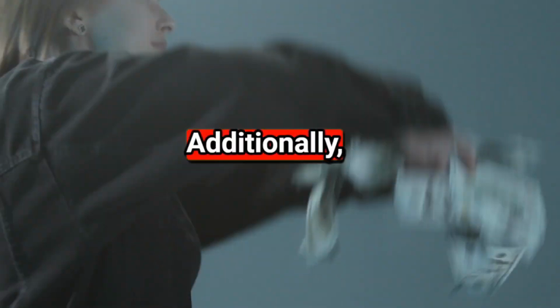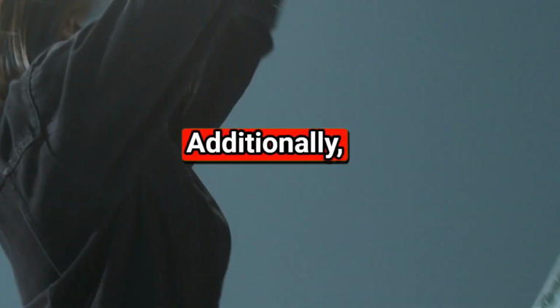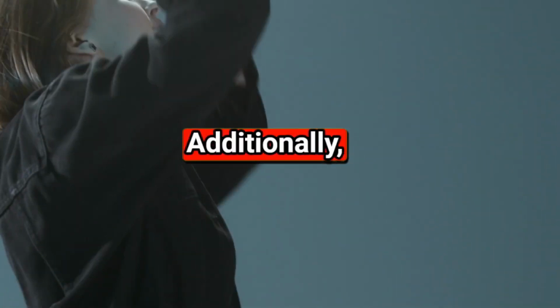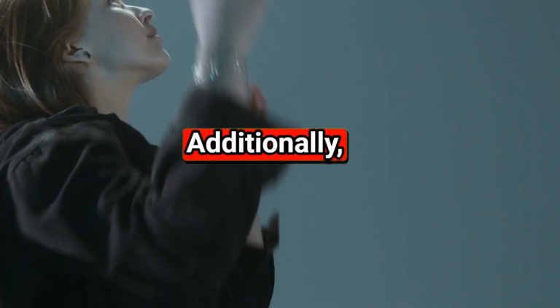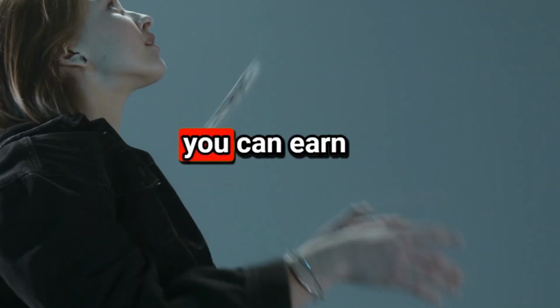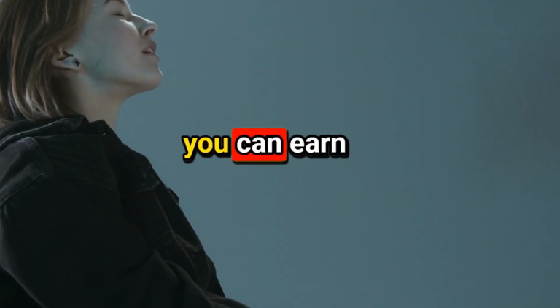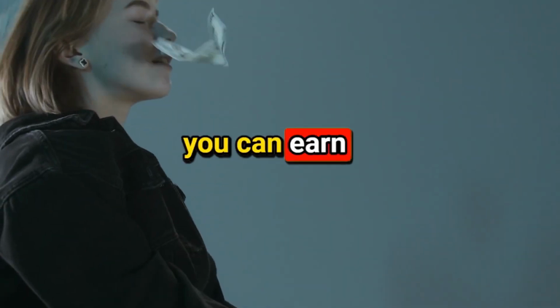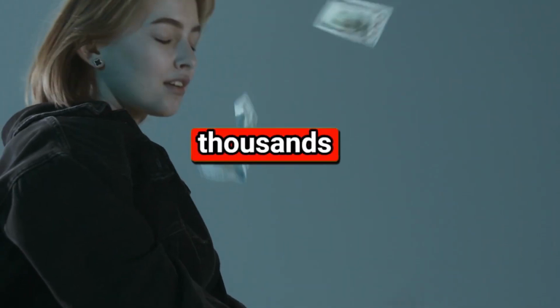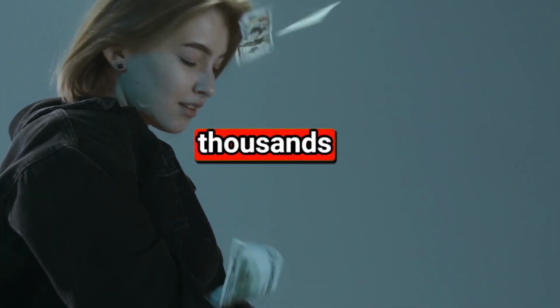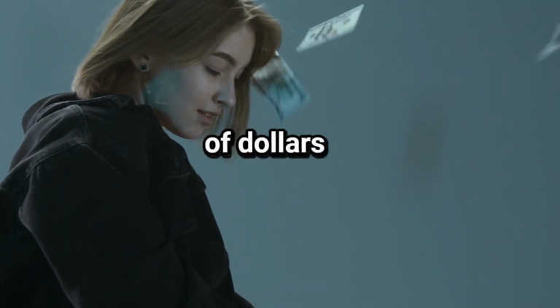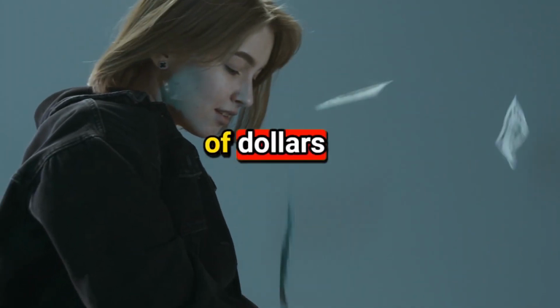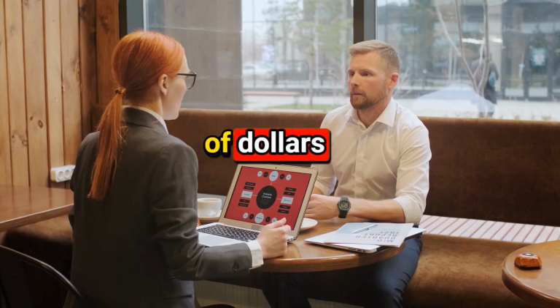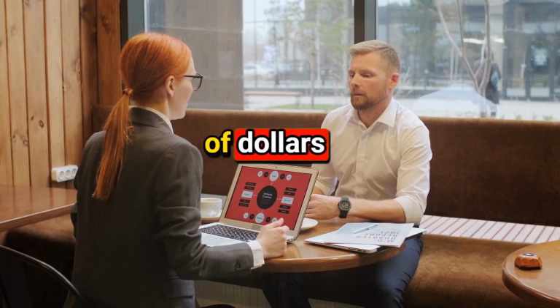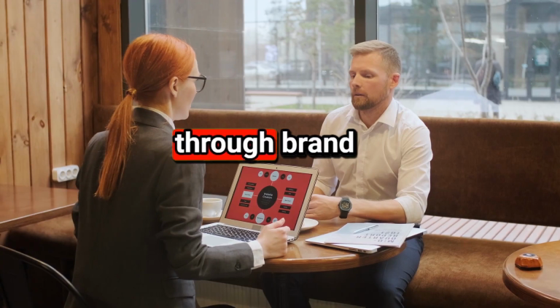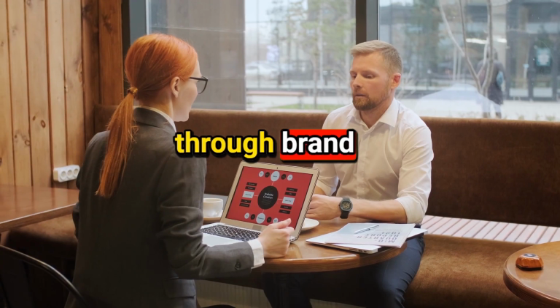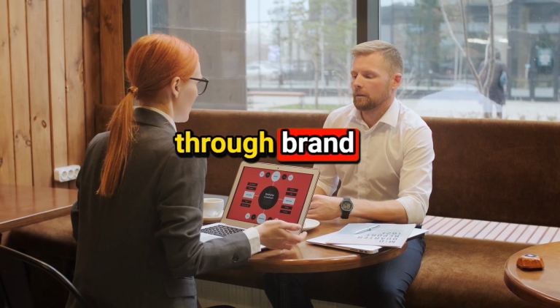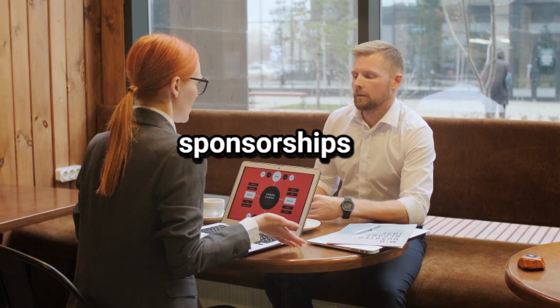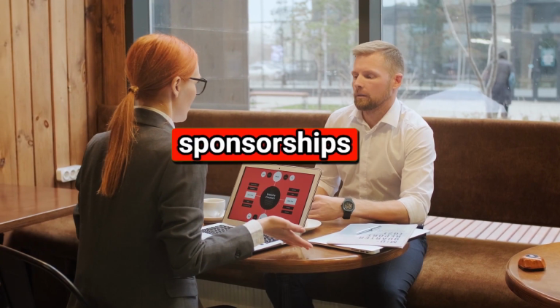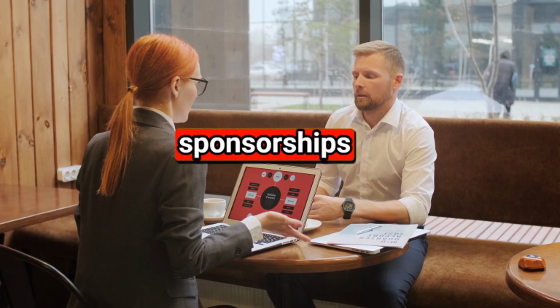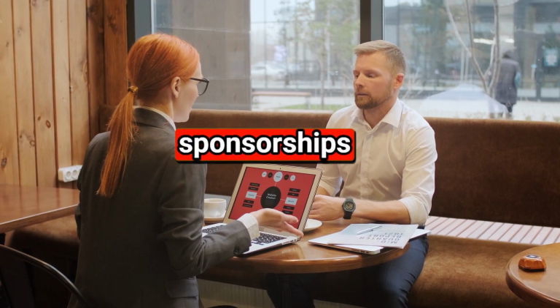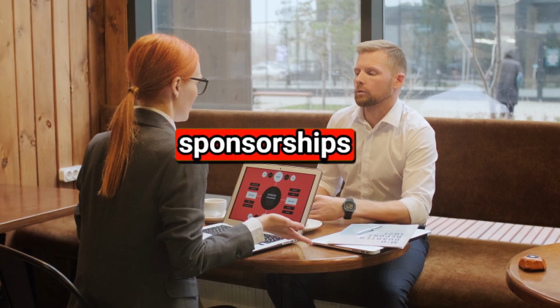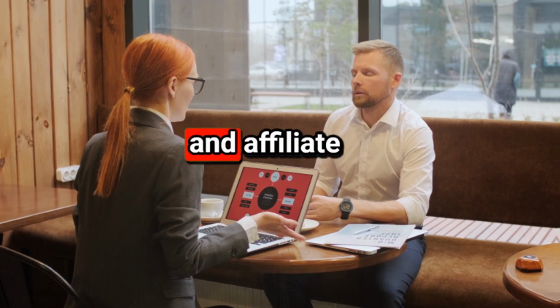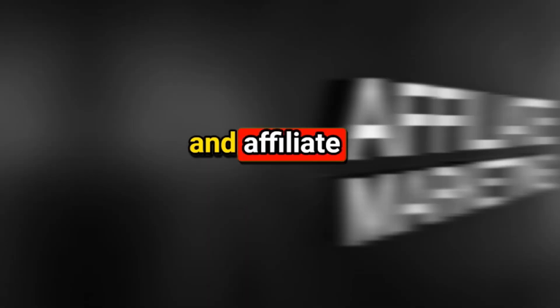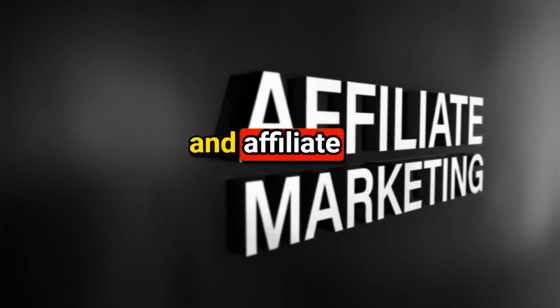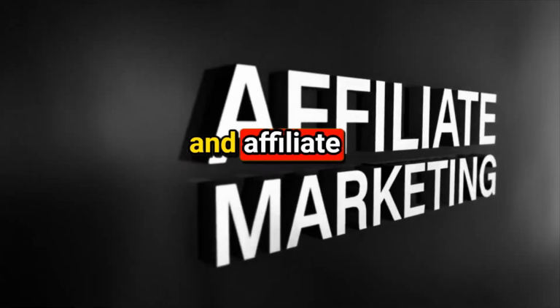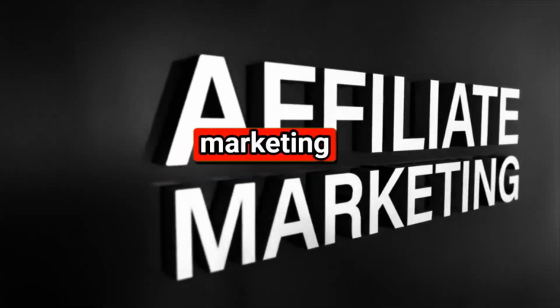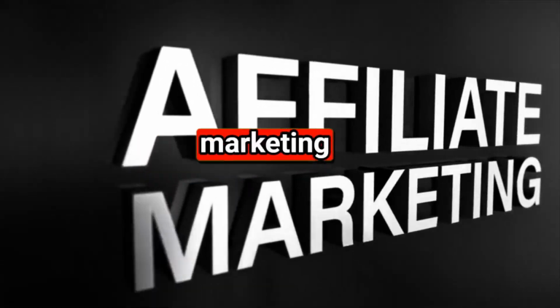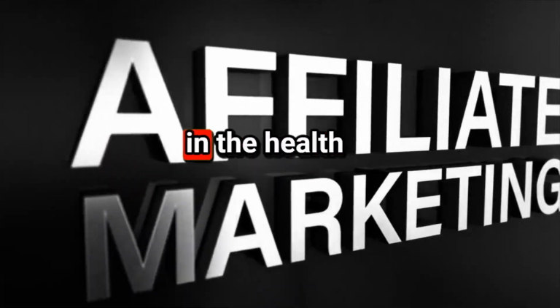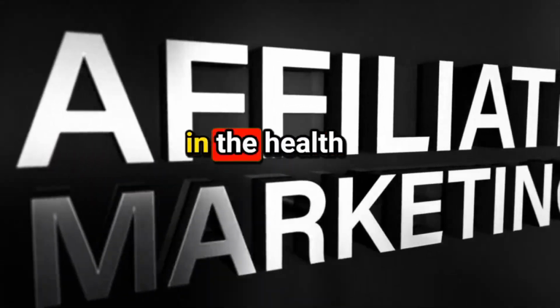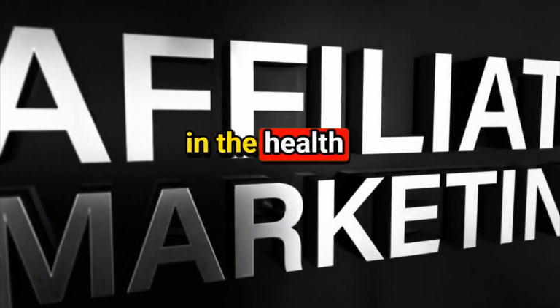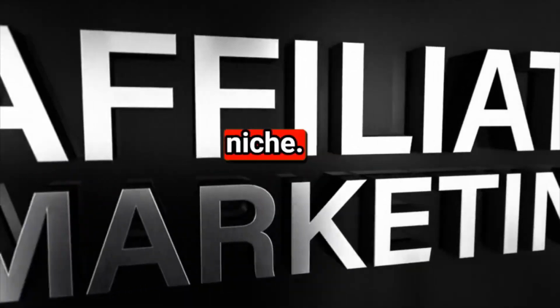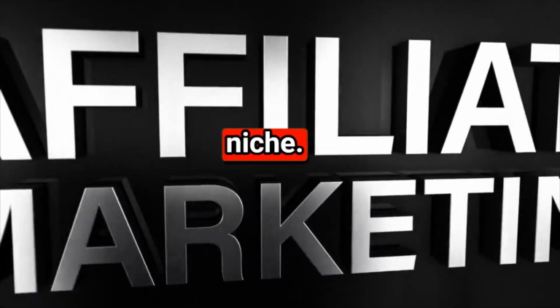Additionally, you can earn thousands of dollars through brand sponsorships and affiliate marketing in the health niche.